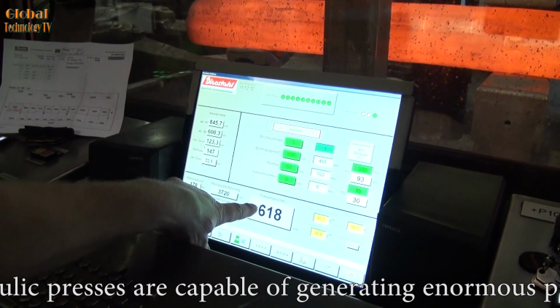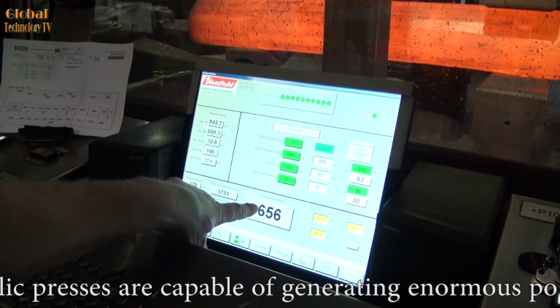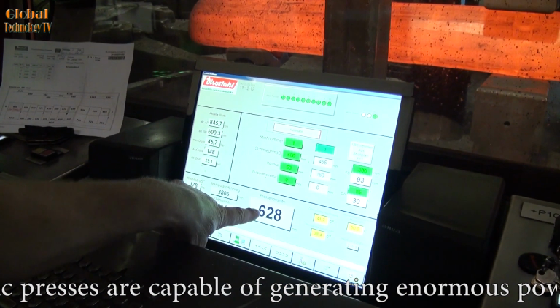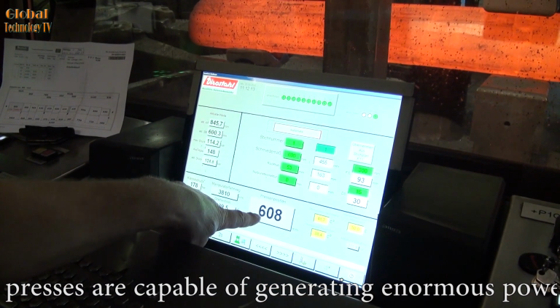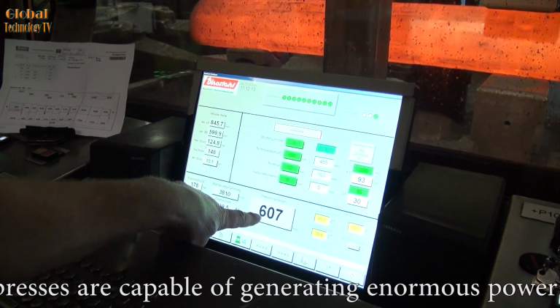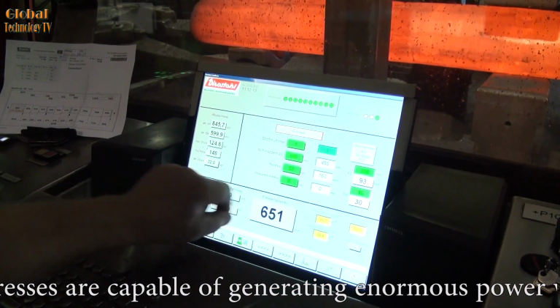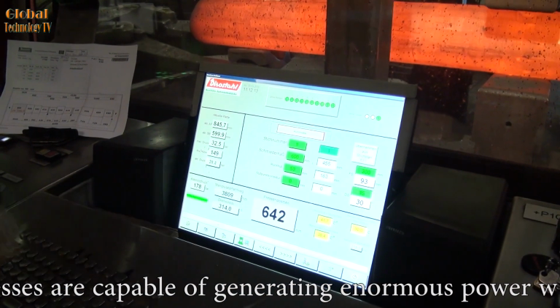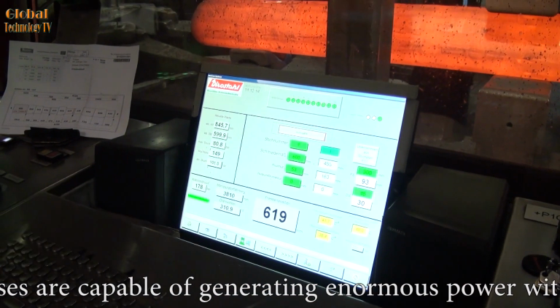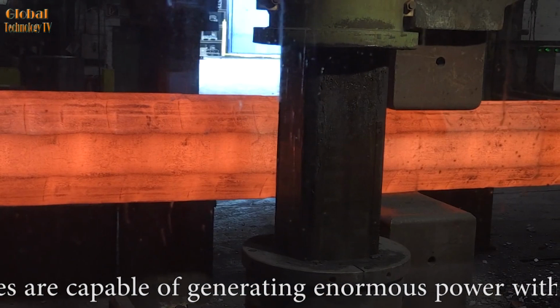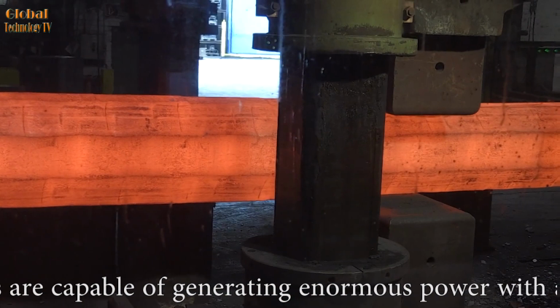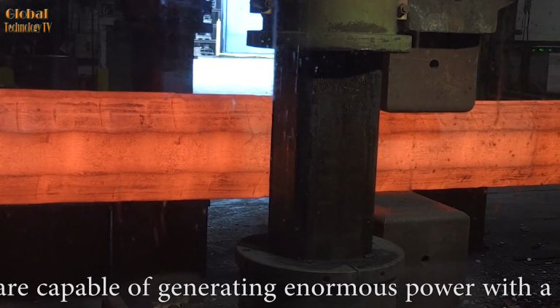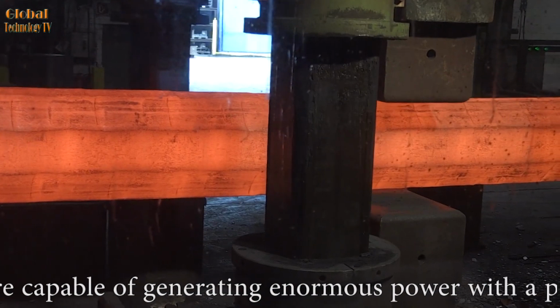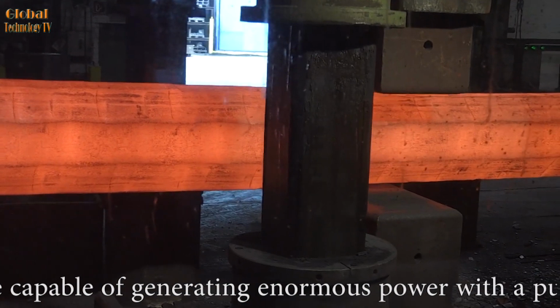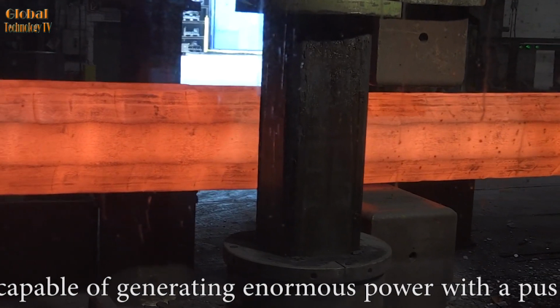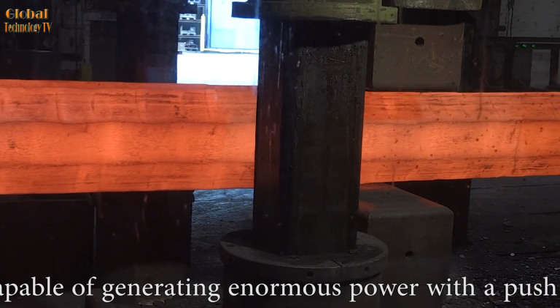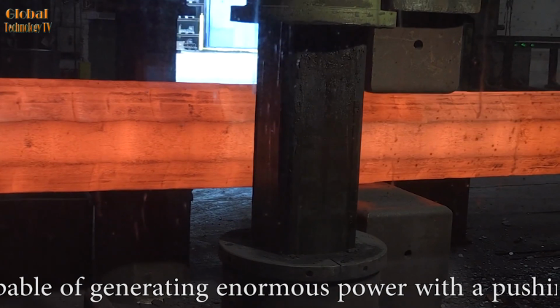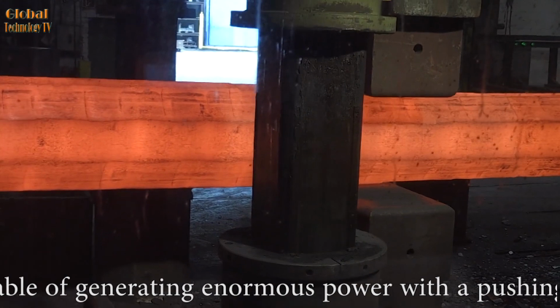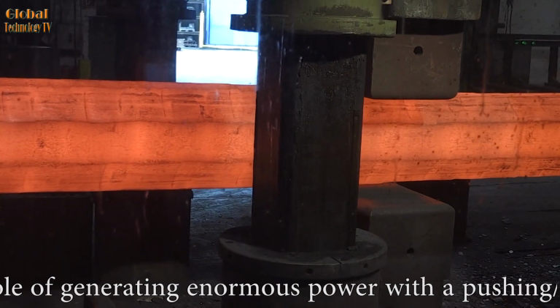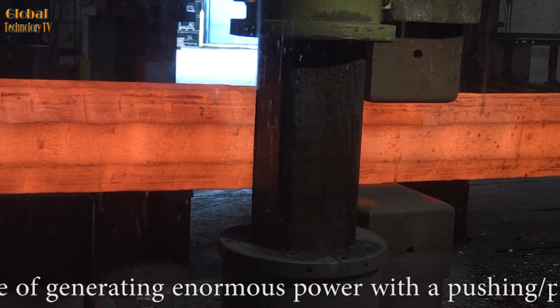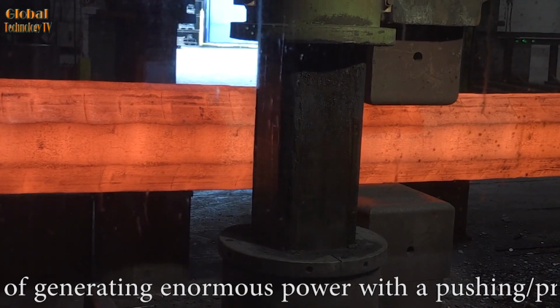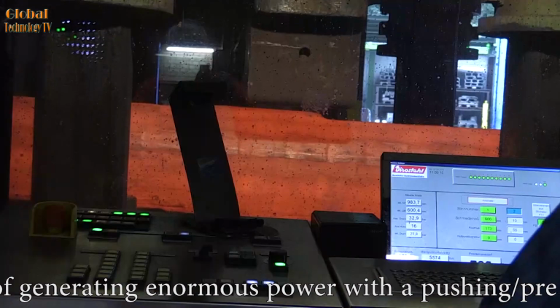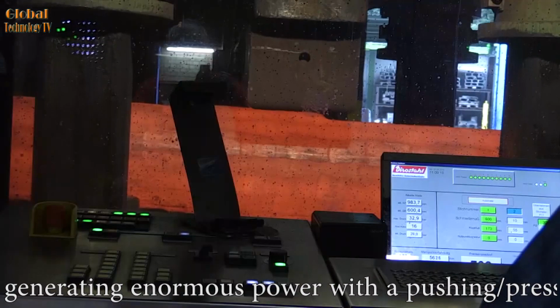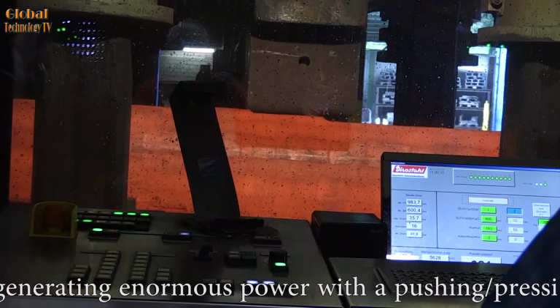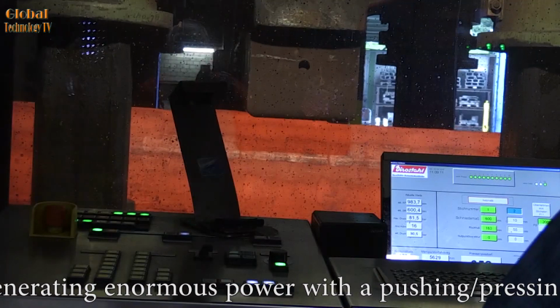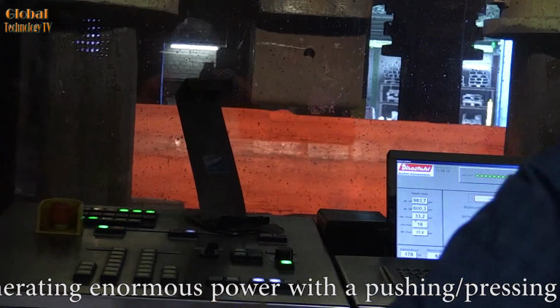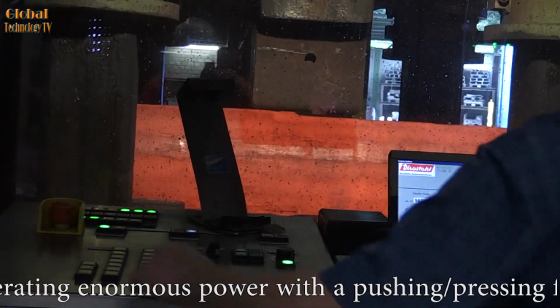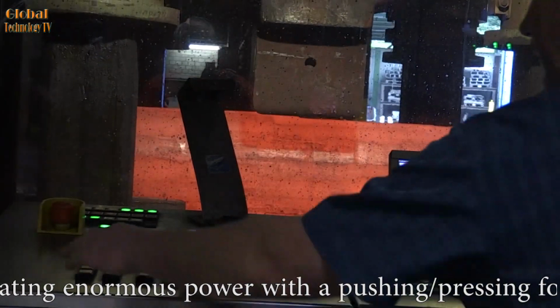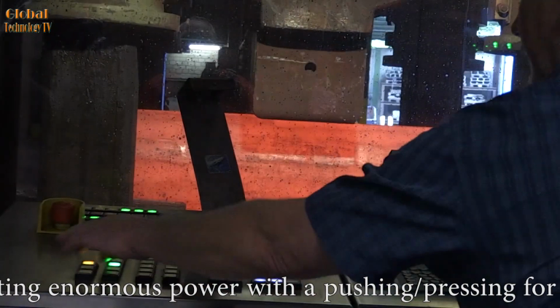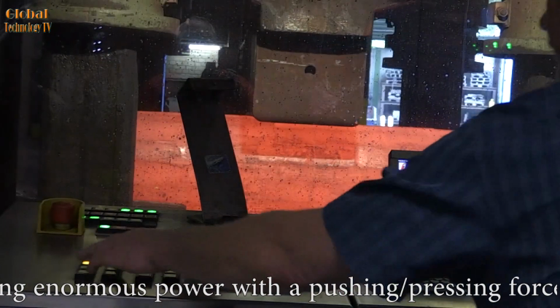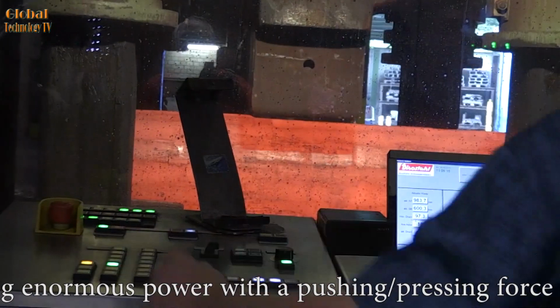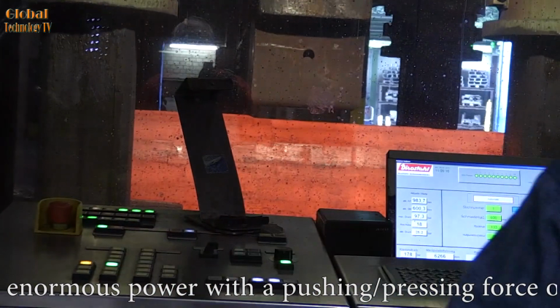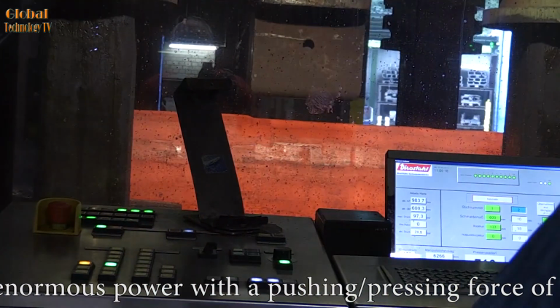This allows the hydraulic press to work with large objects such as giant shafts, steel billets, and other large industrial parts.